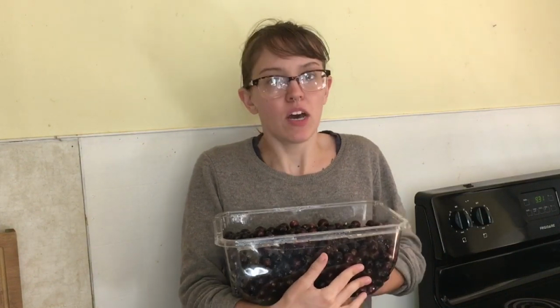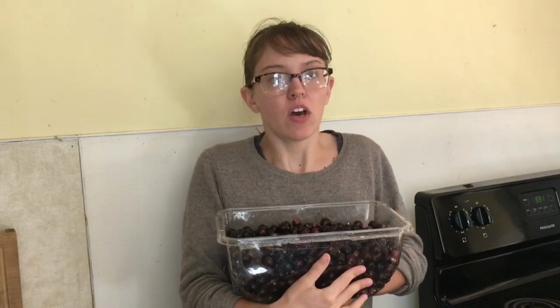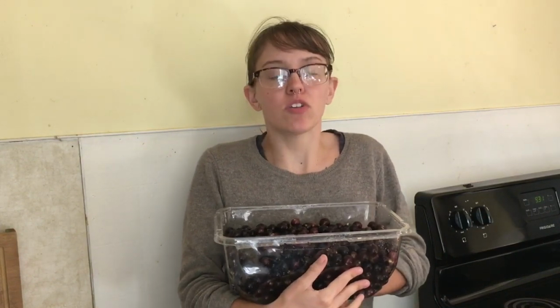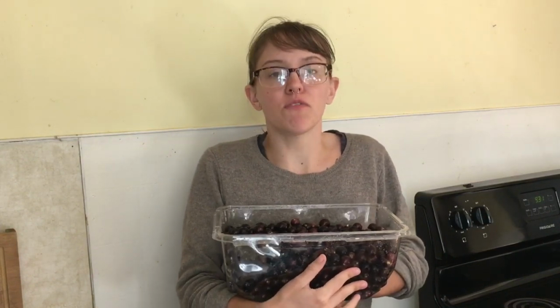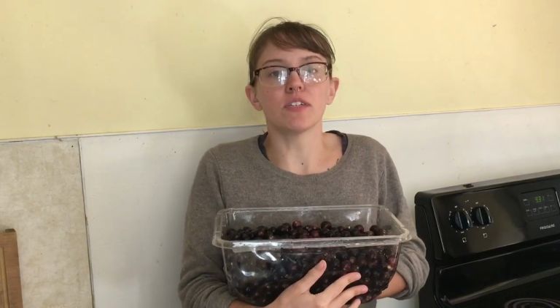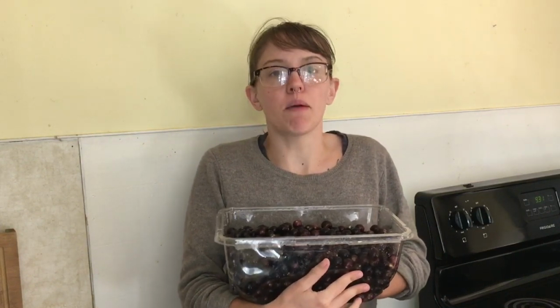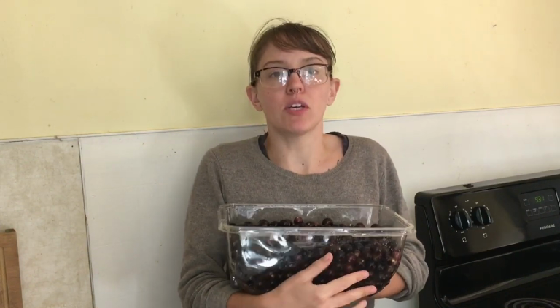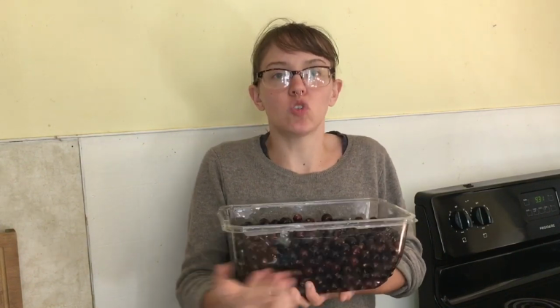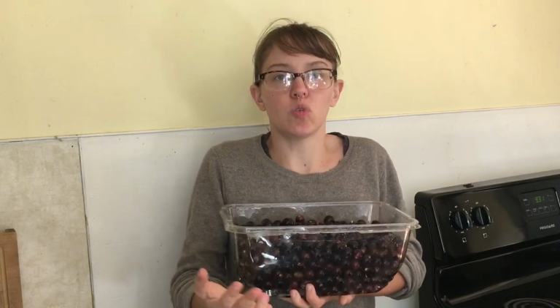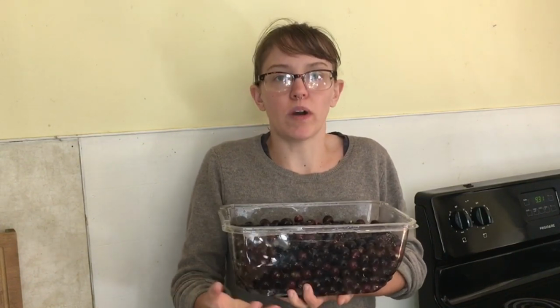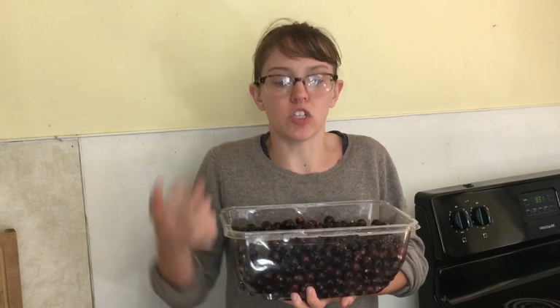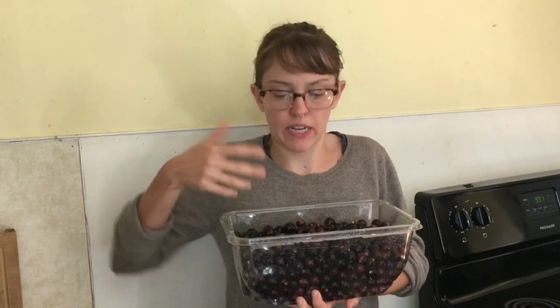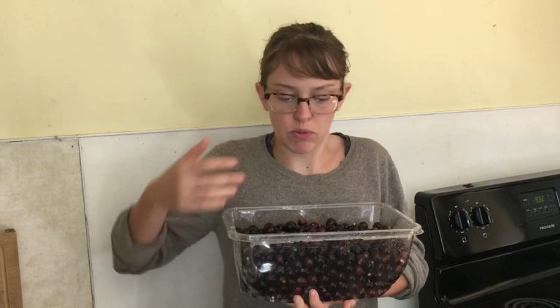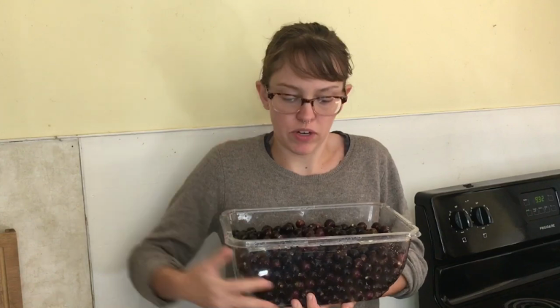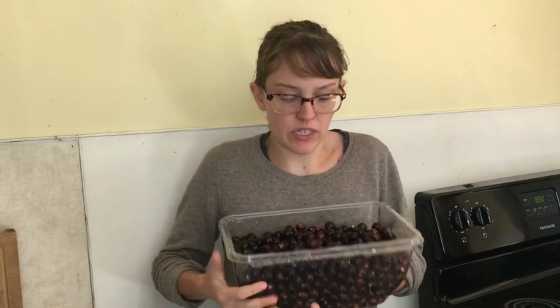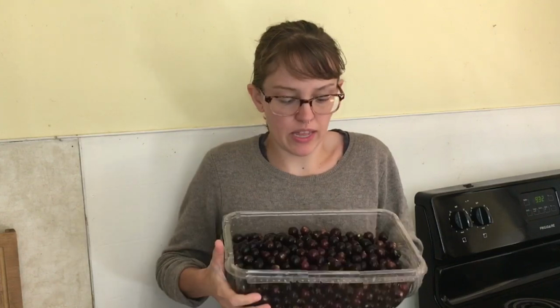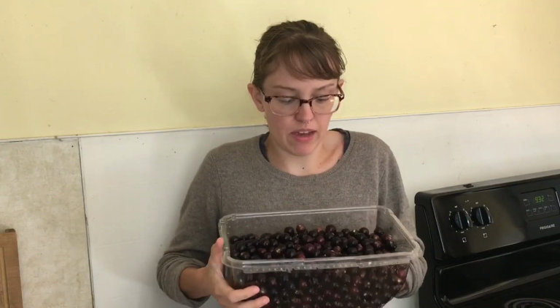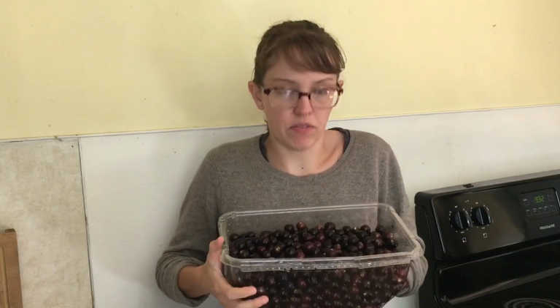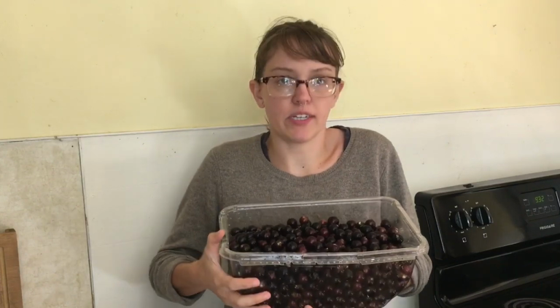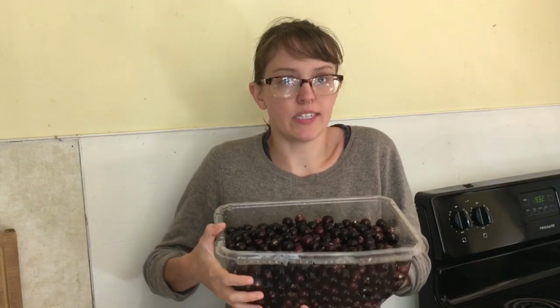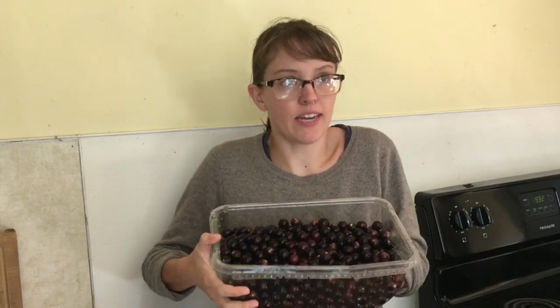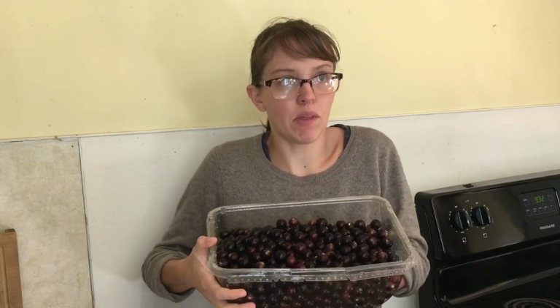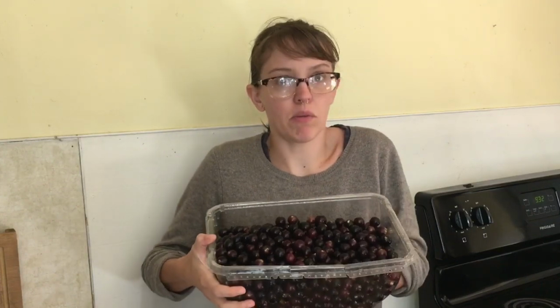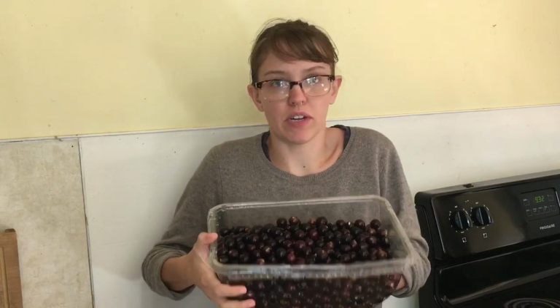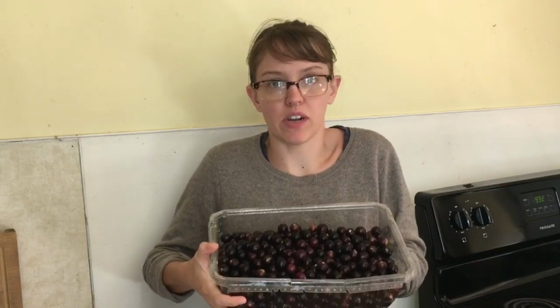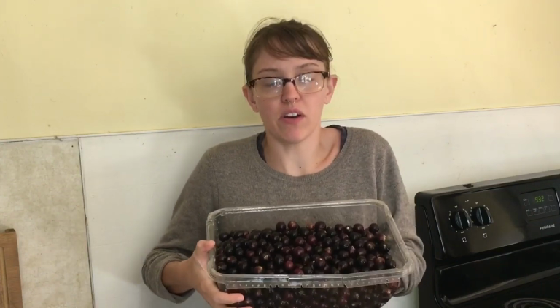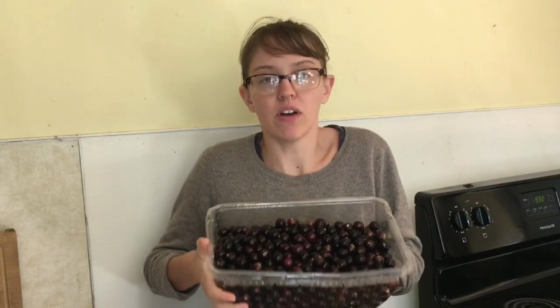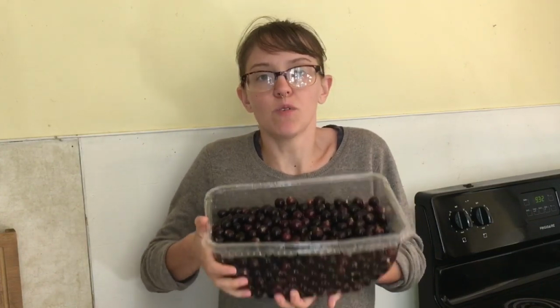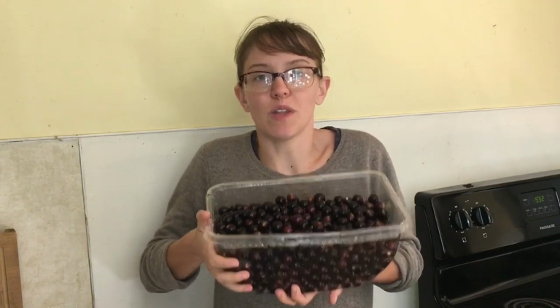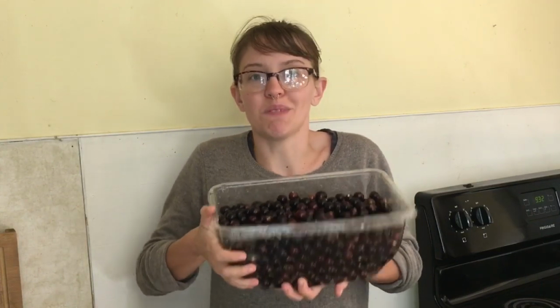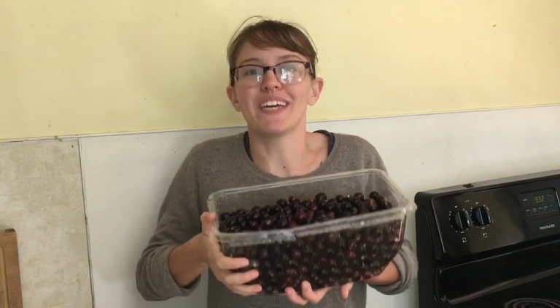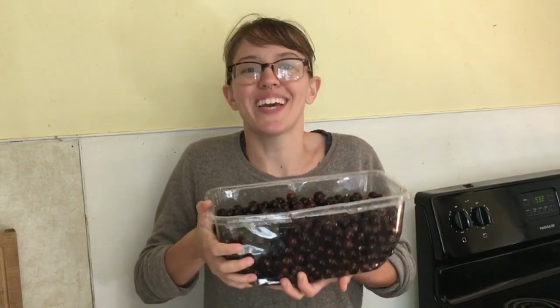The first step is to wash your grapes. We've already done that and we've already de-stemmed them. They're ready to go, so let's make jelly.